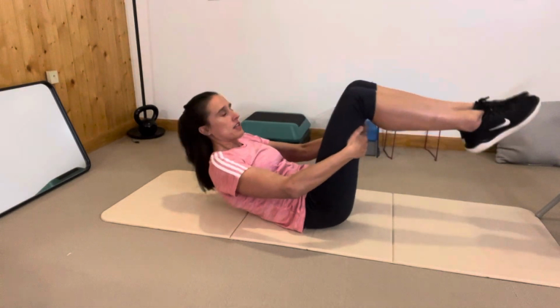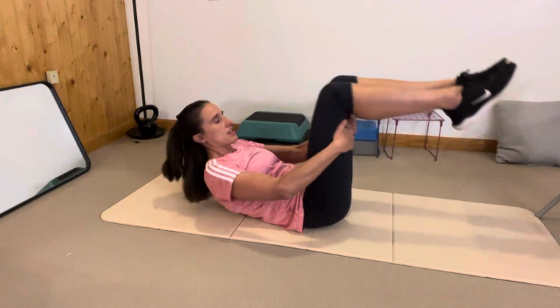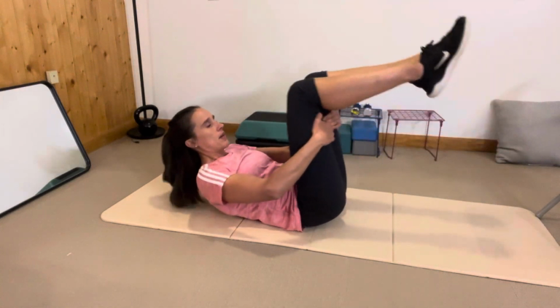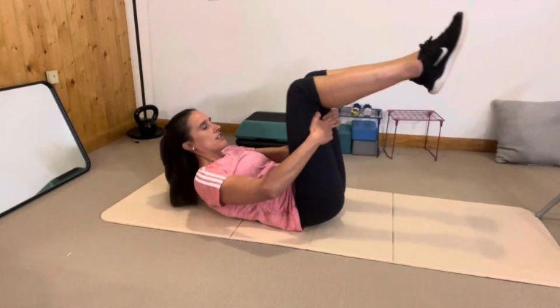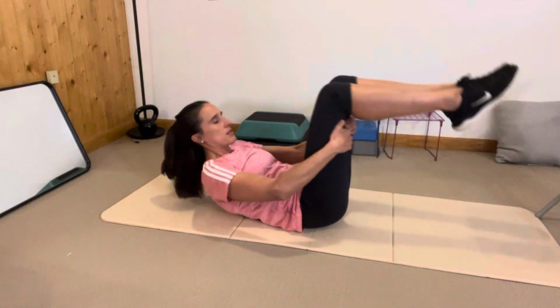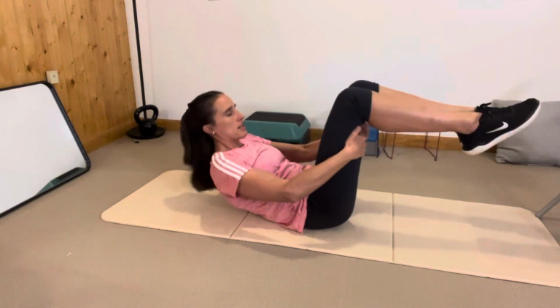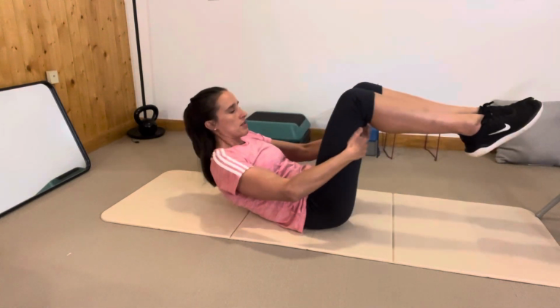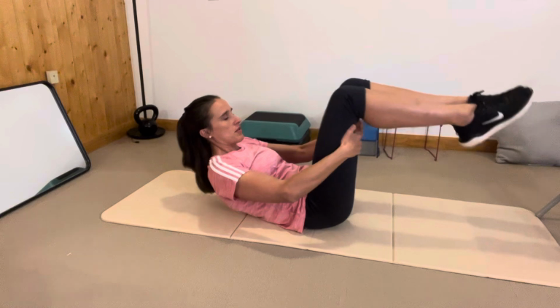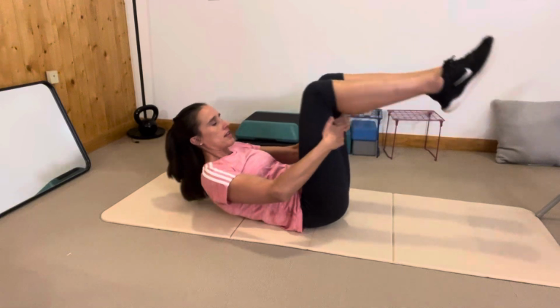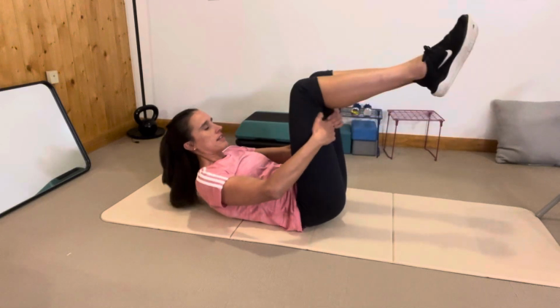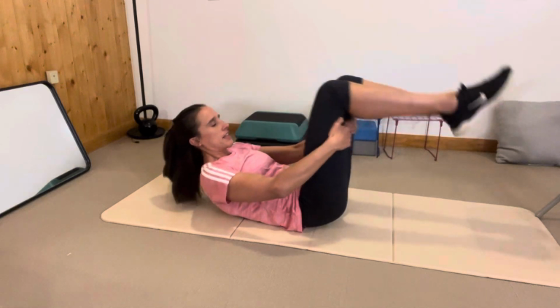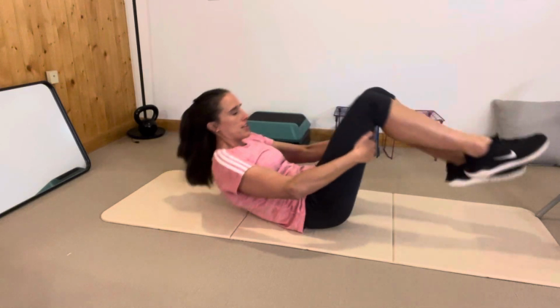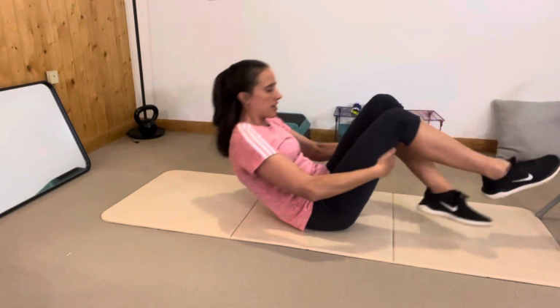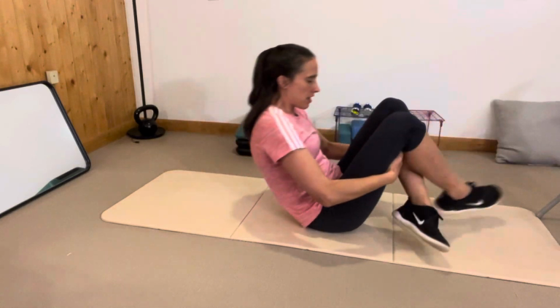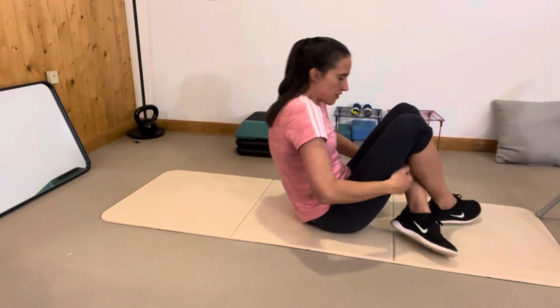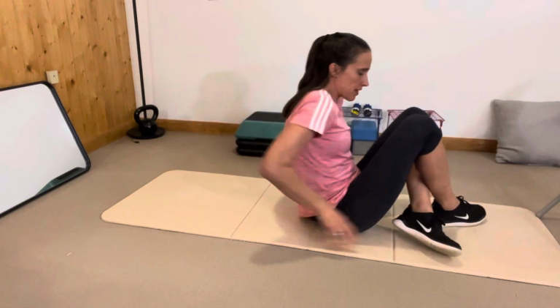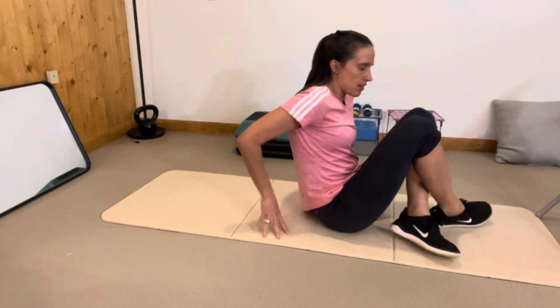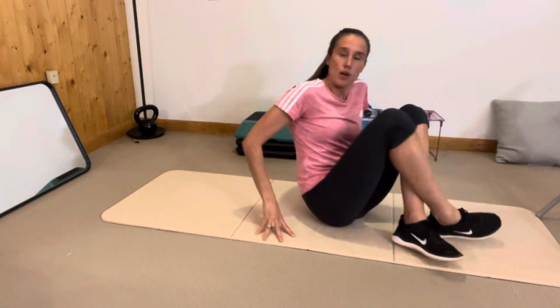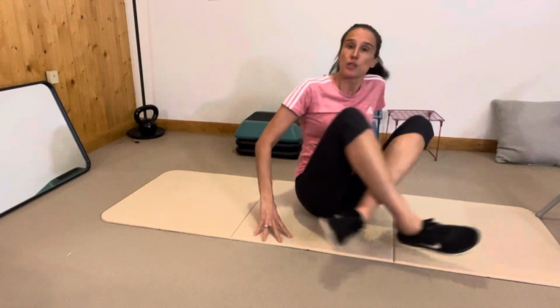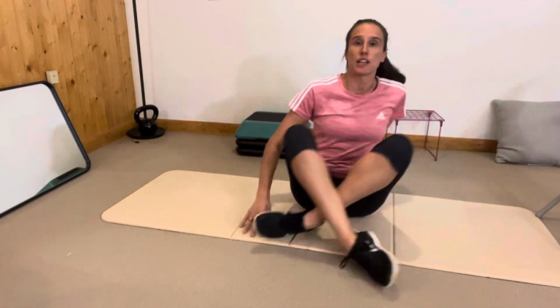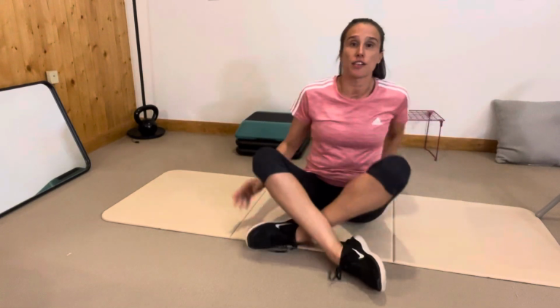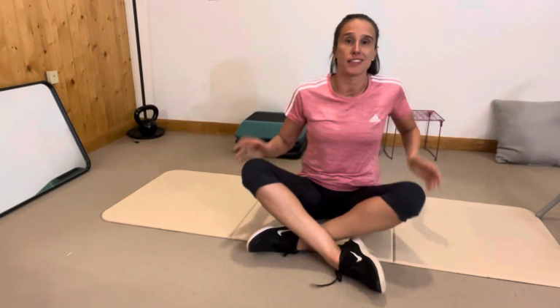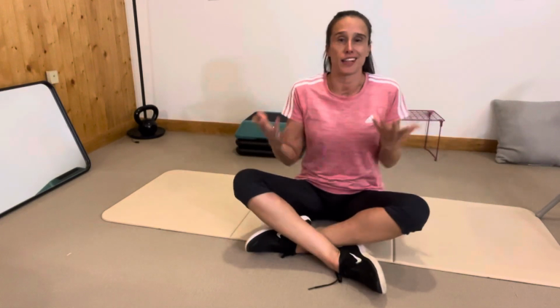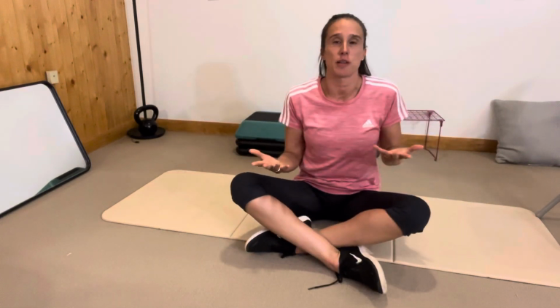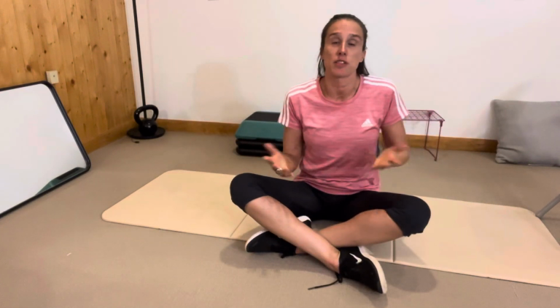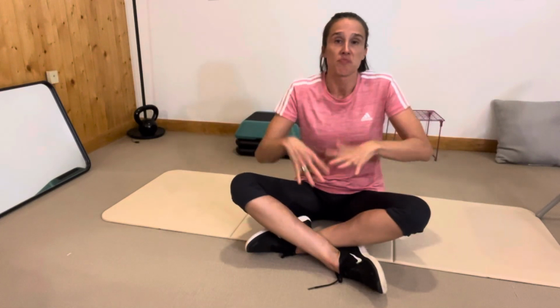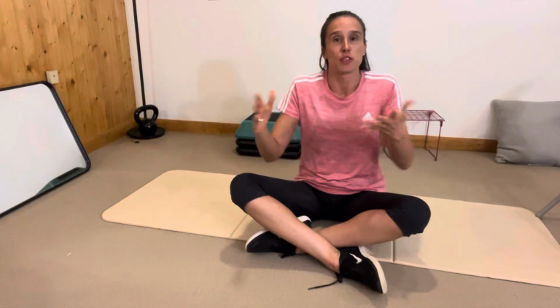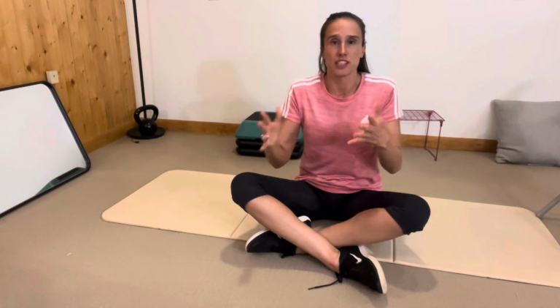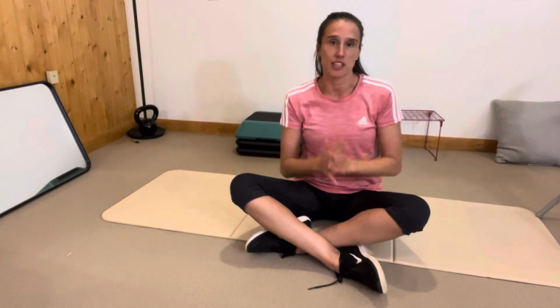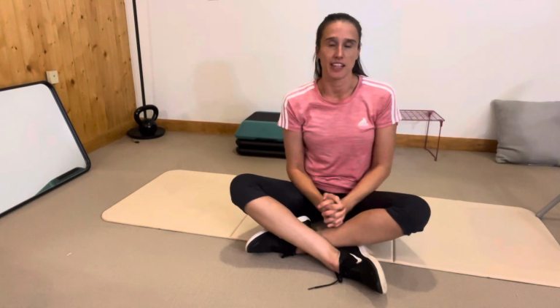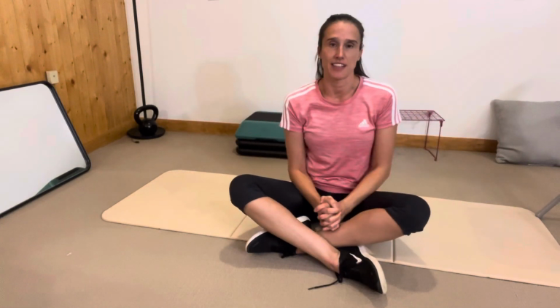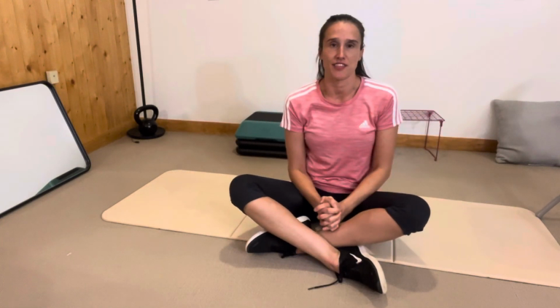As you're doing it, you can also titrate off how much you're holding your legs, until you eventually go hands-free.